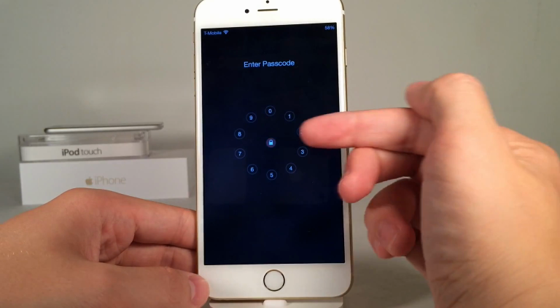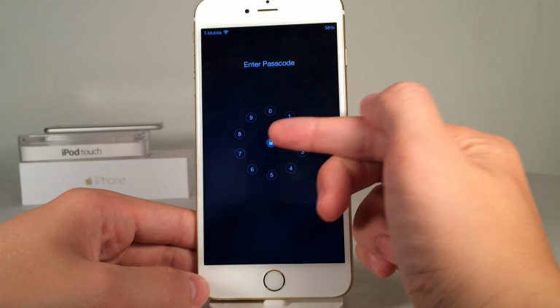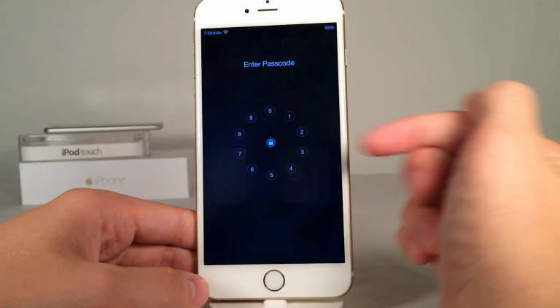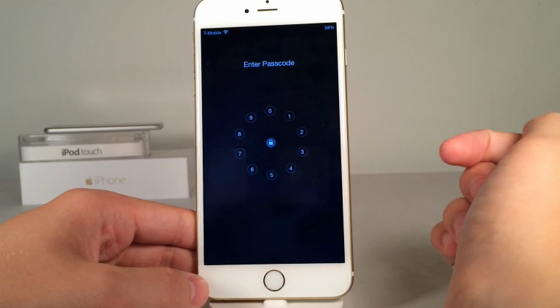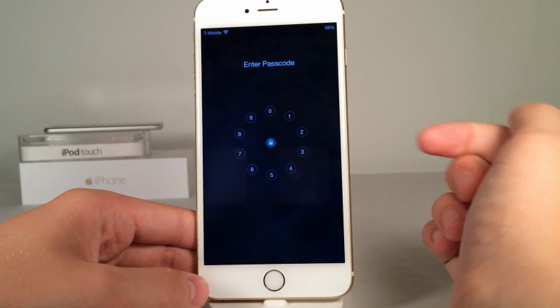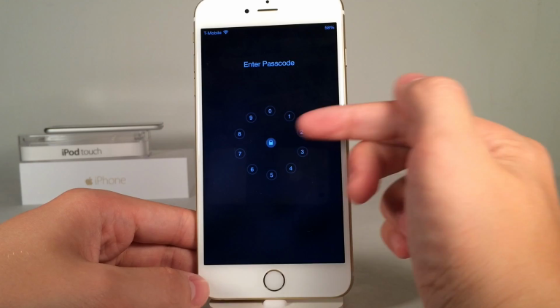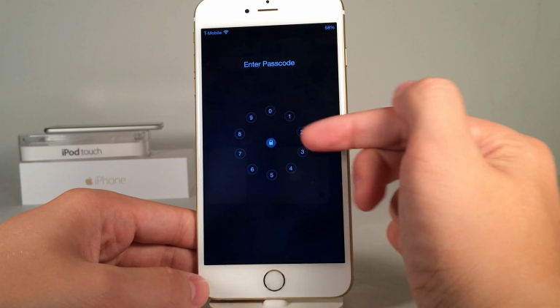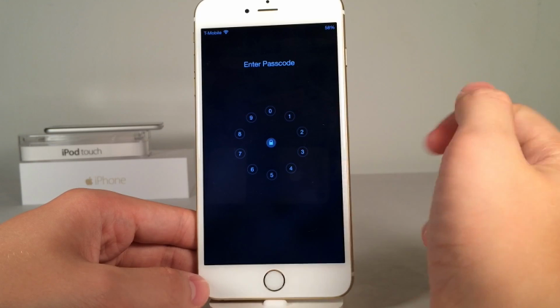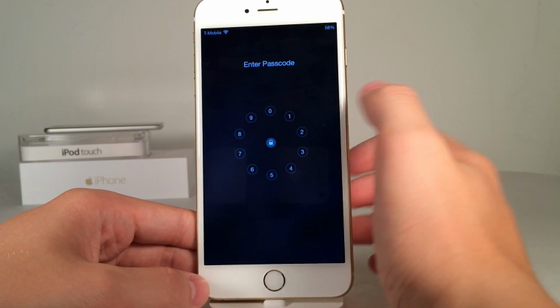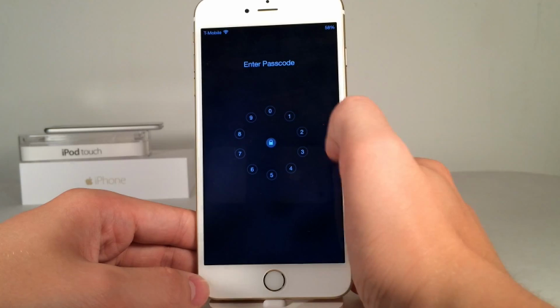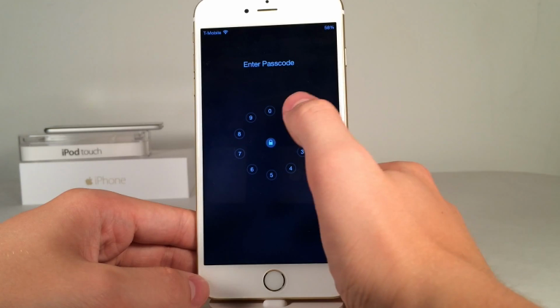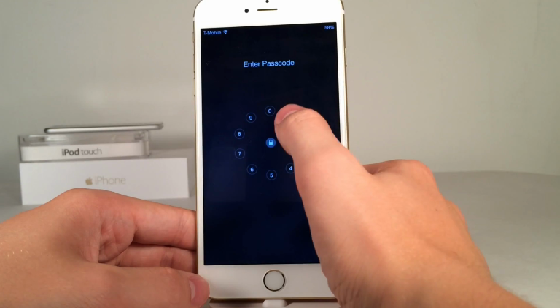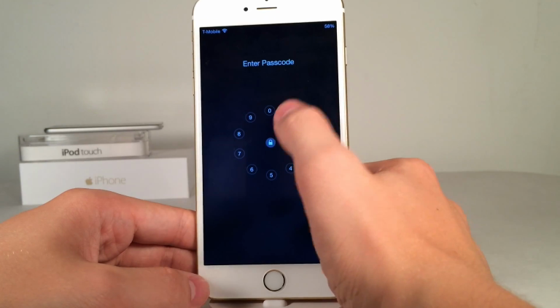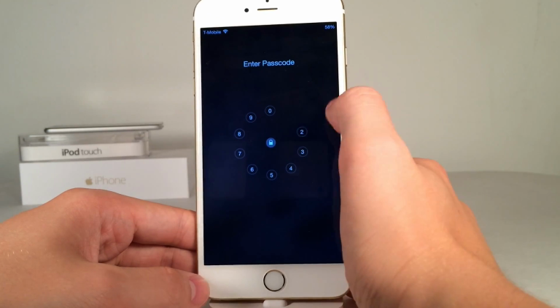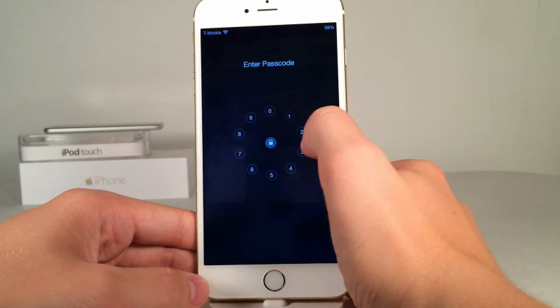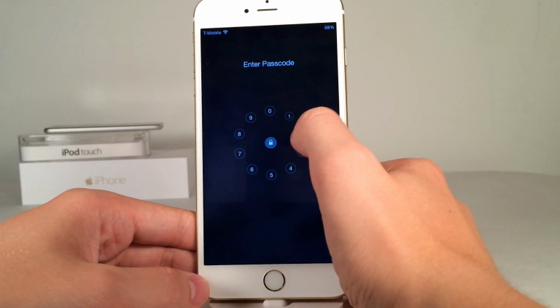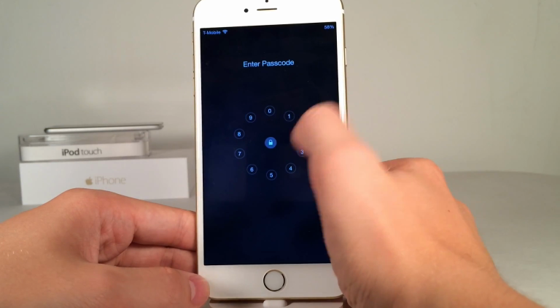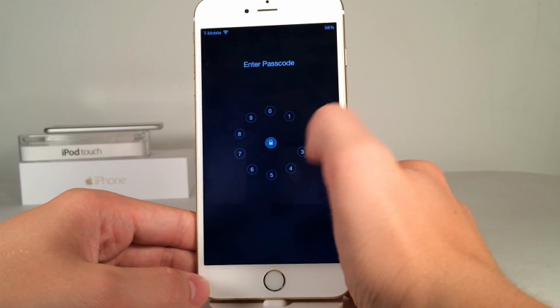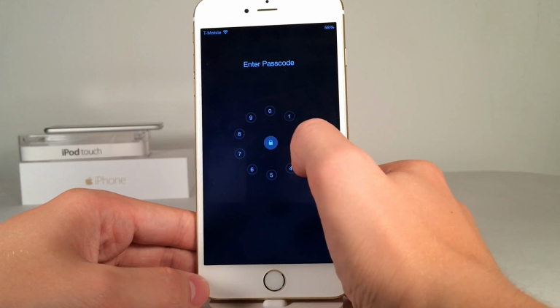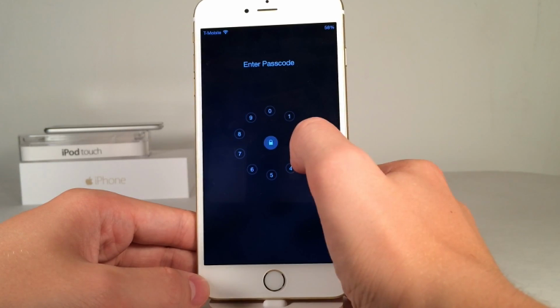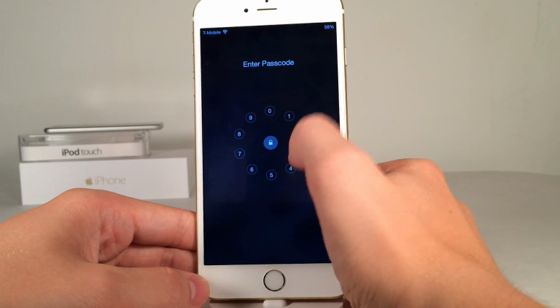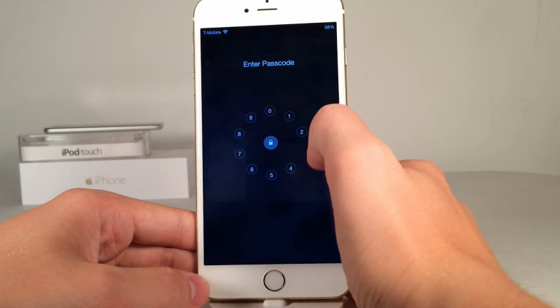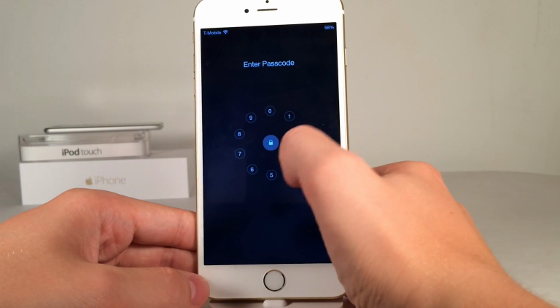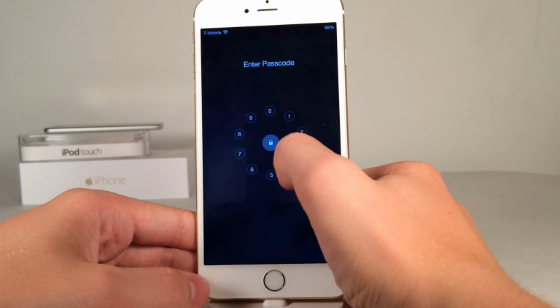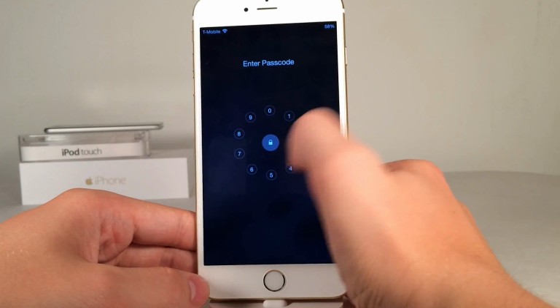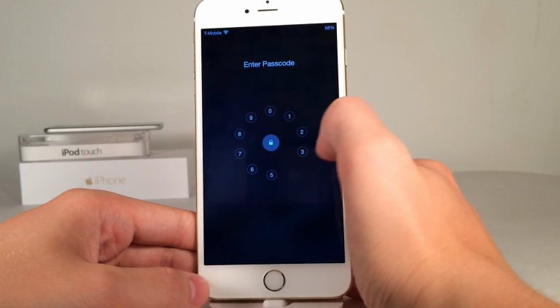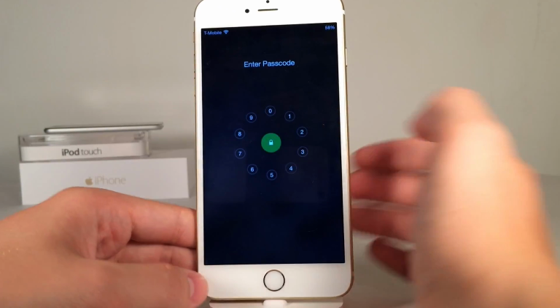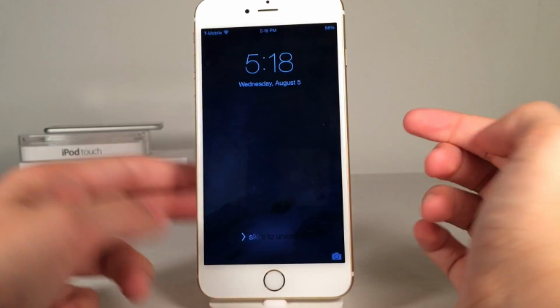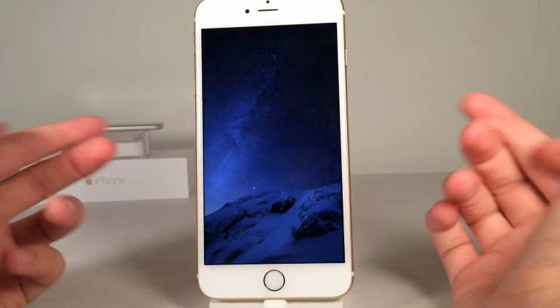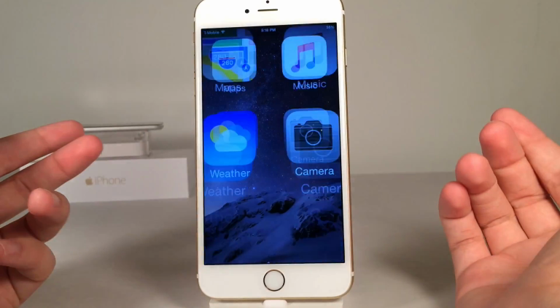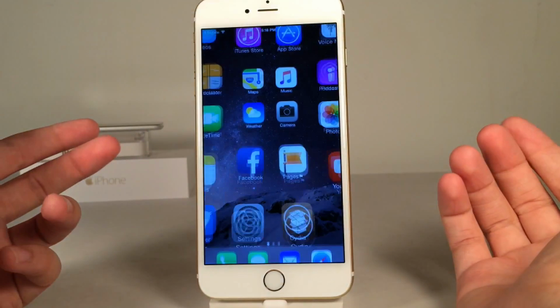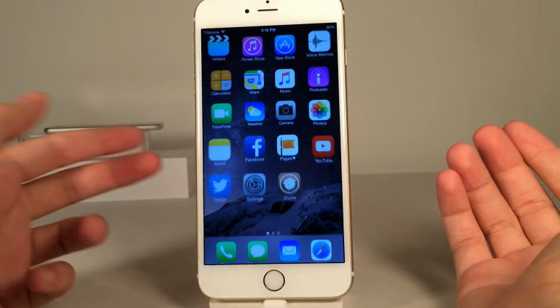If you get it wrong you'll see a little red animation, and if you get it right it's going to be a green animation just like that.